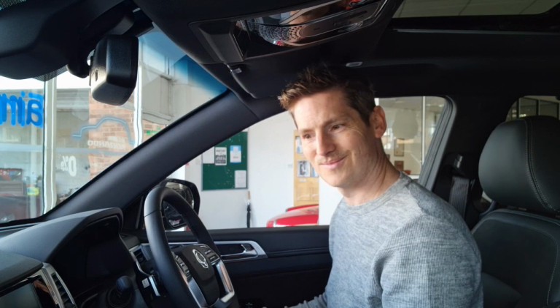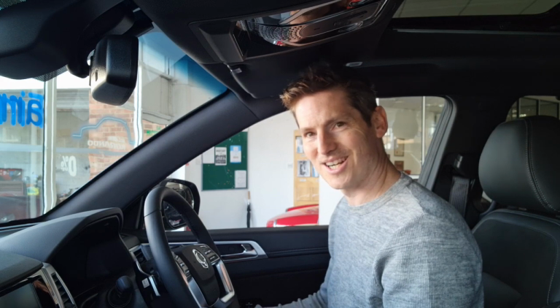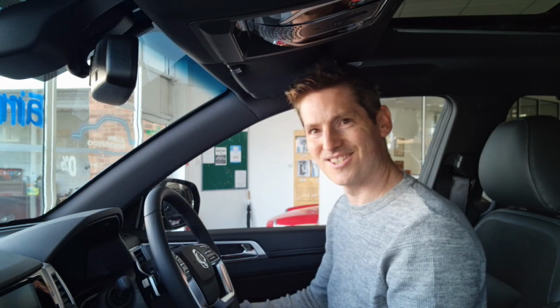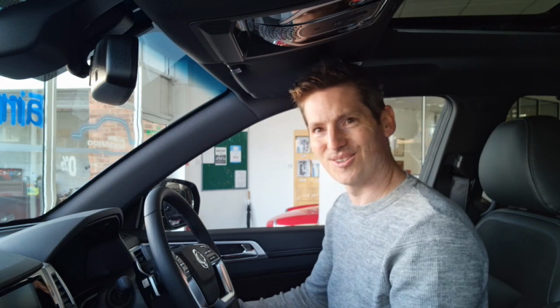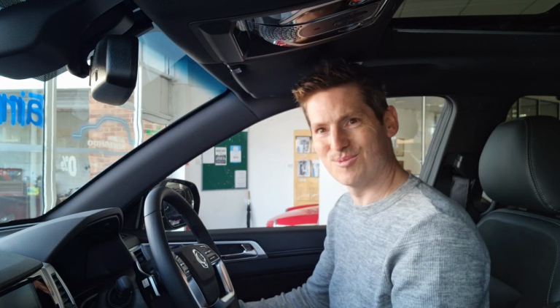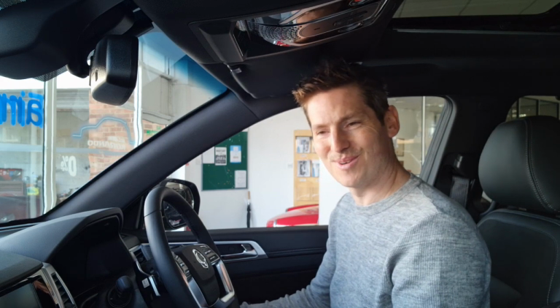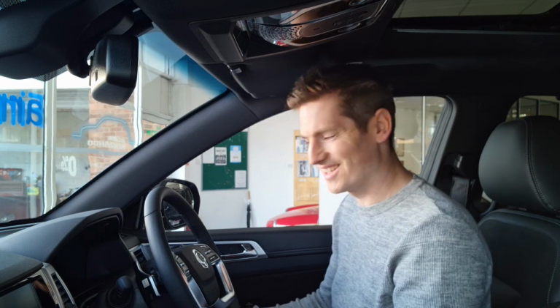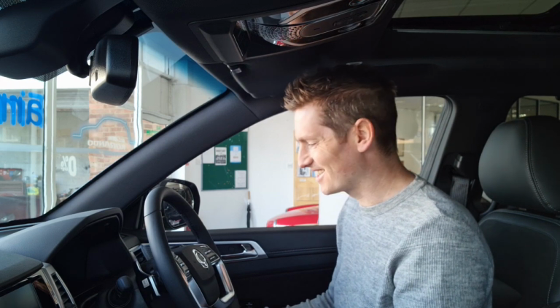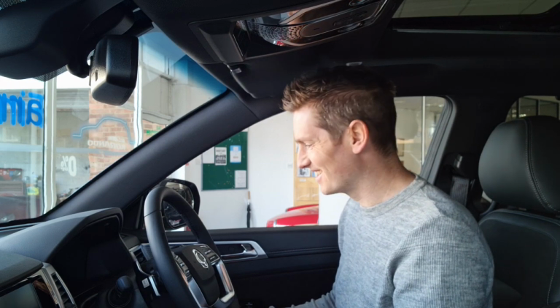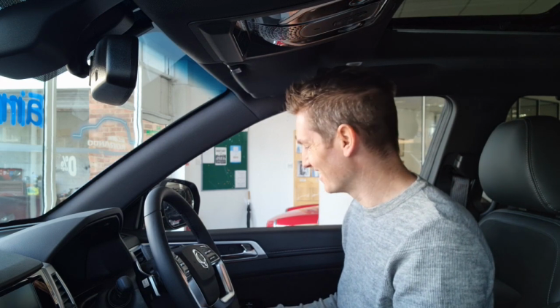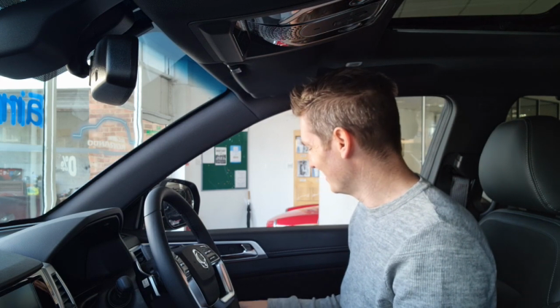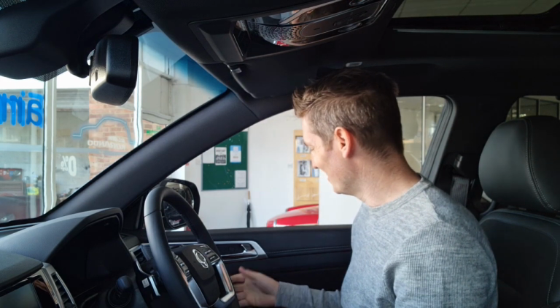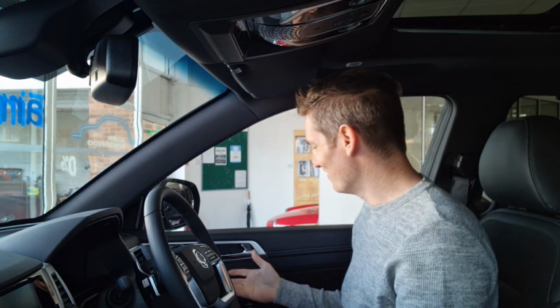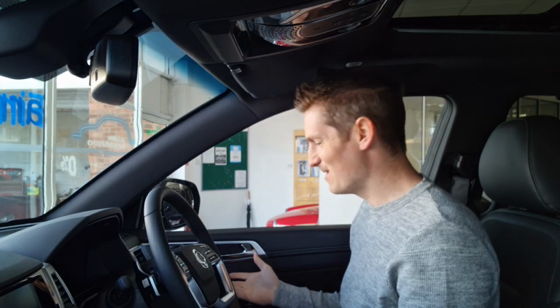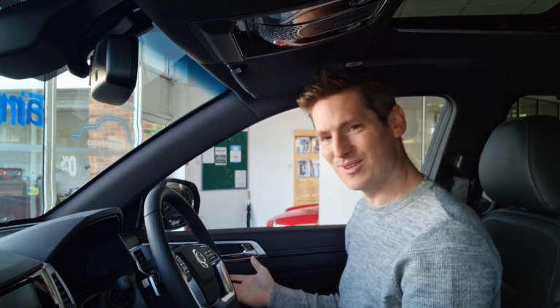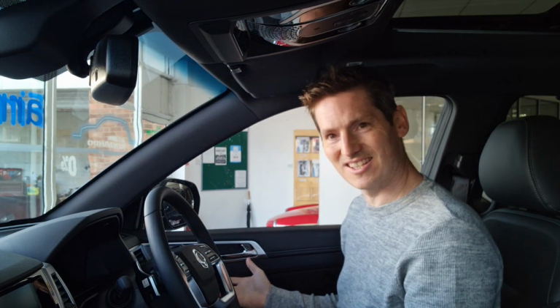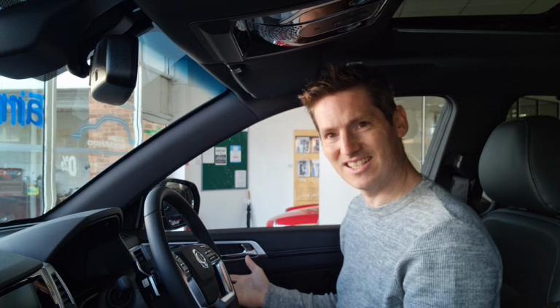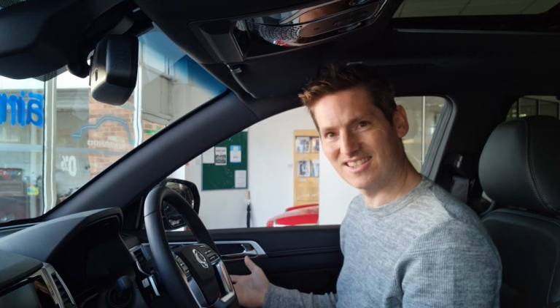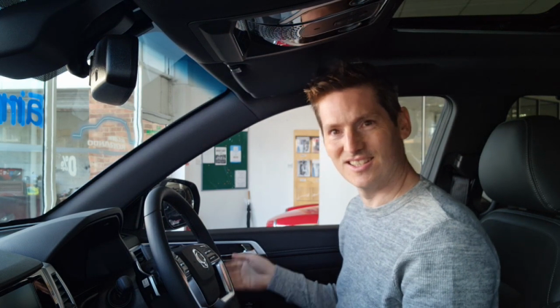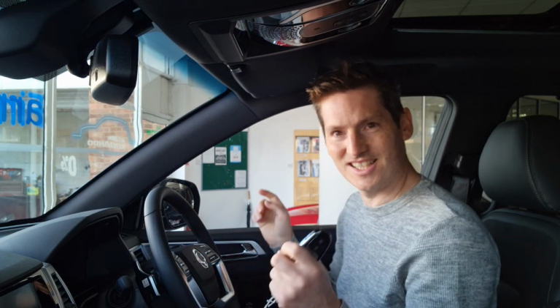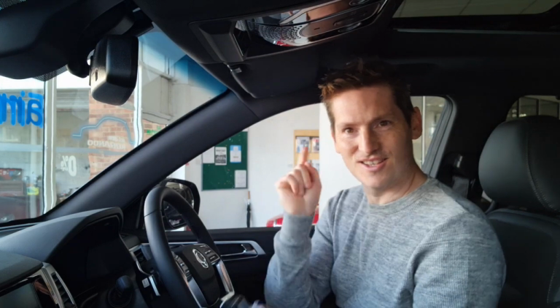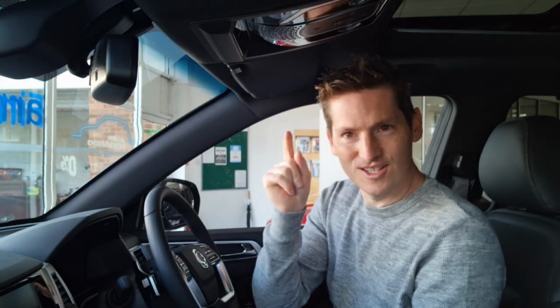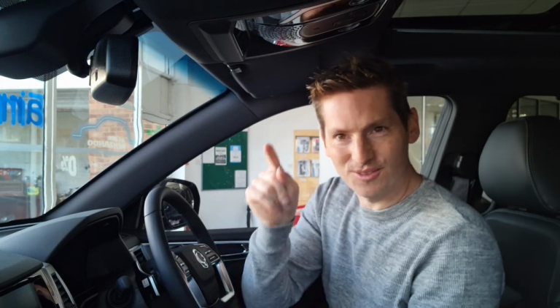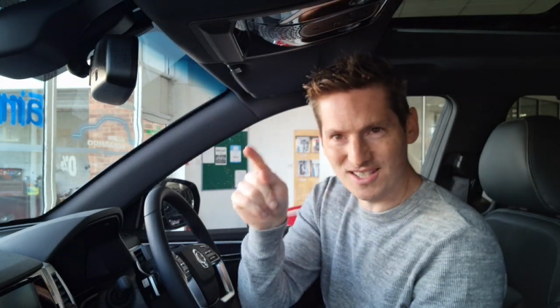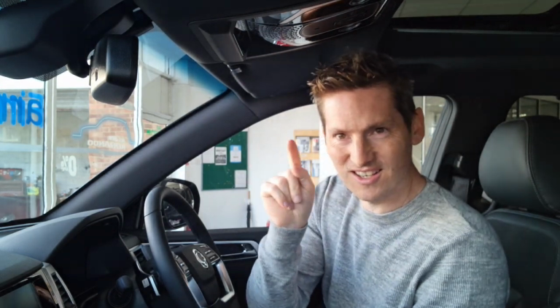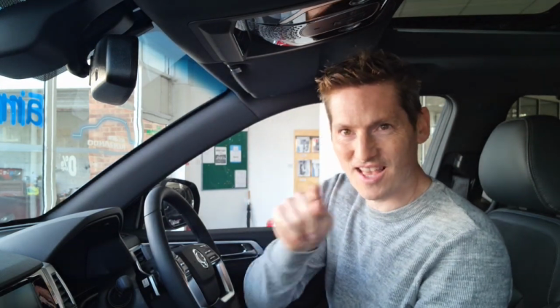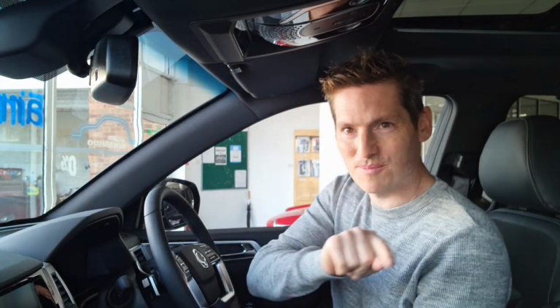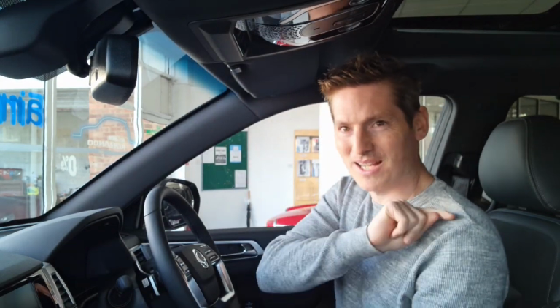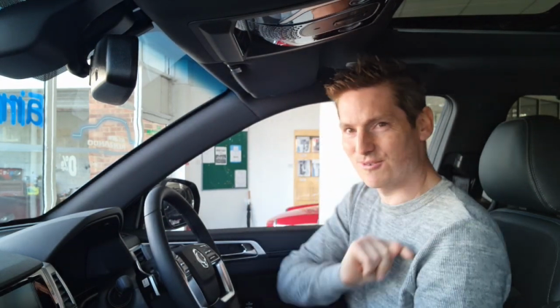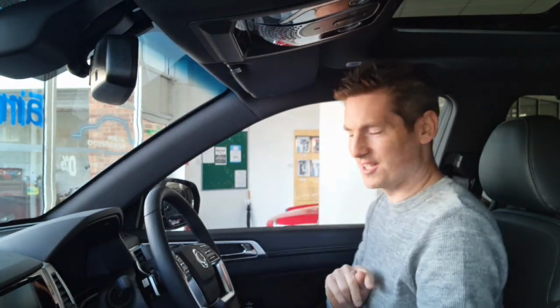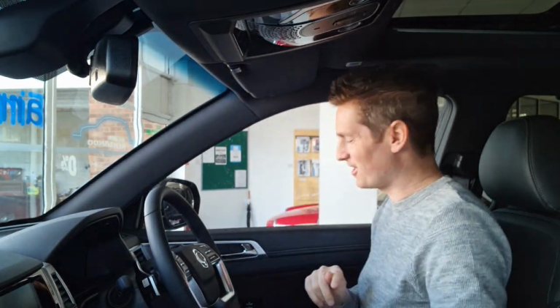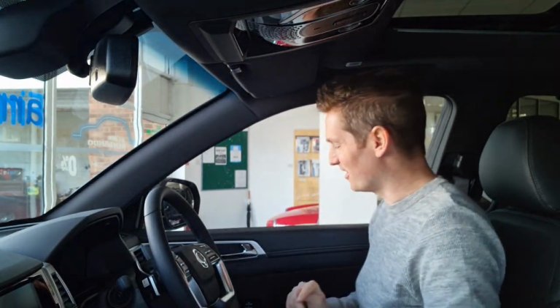Rexton Ultimate Plus — memory seats. It's the little things like that that matter on this car.